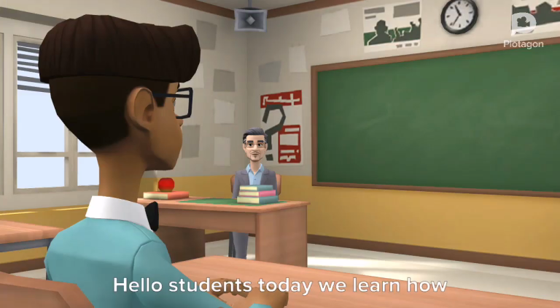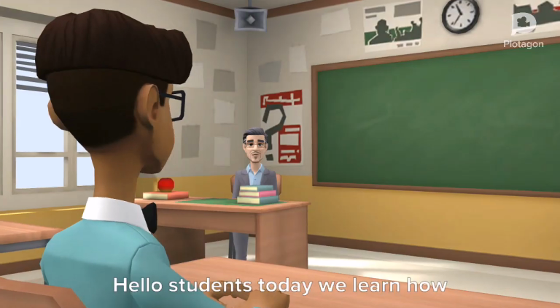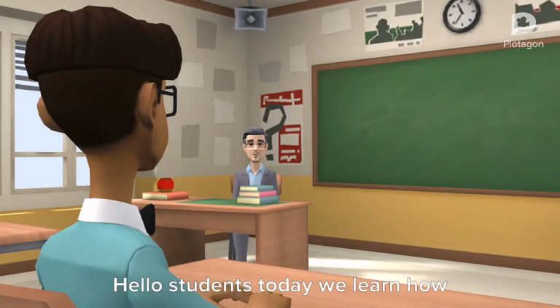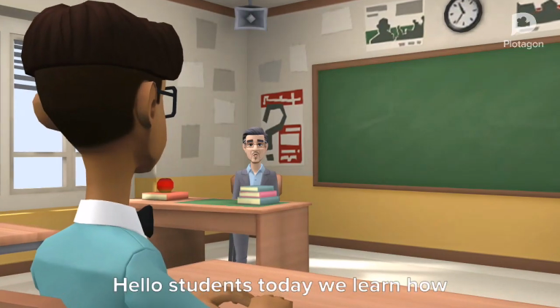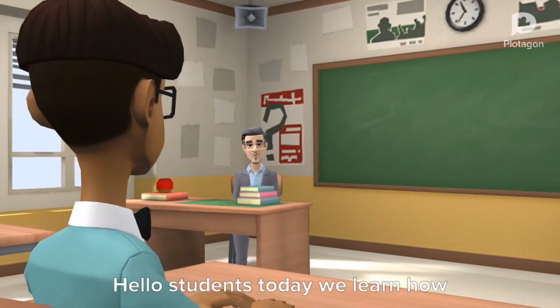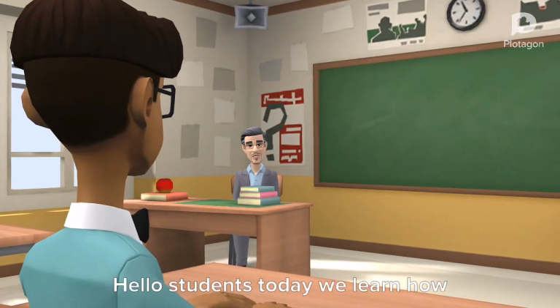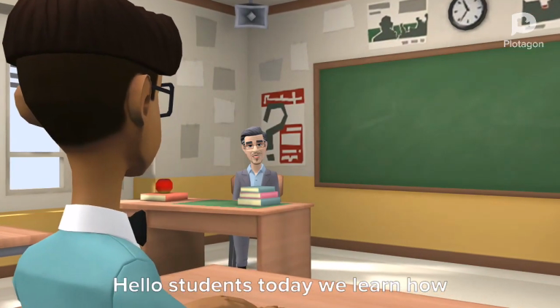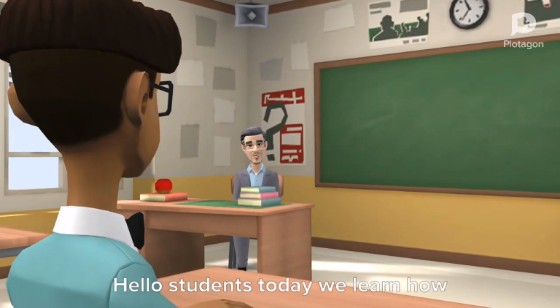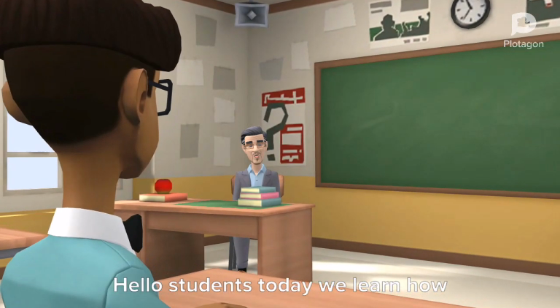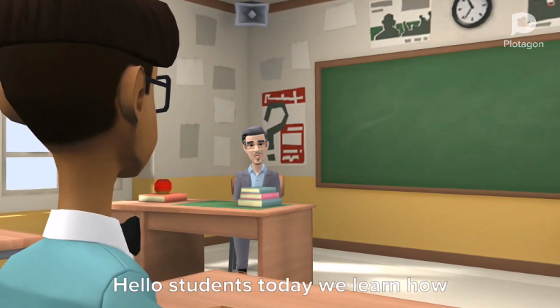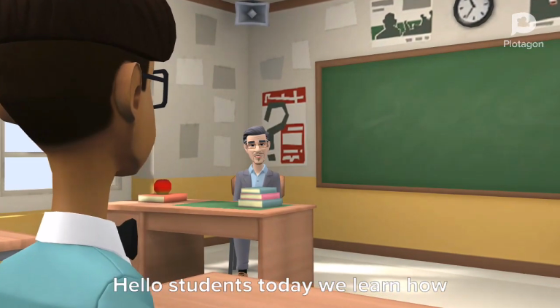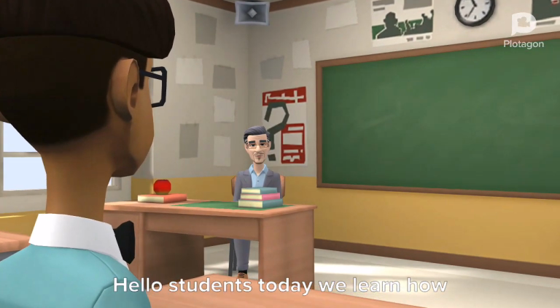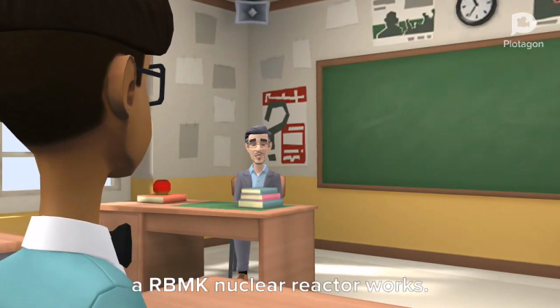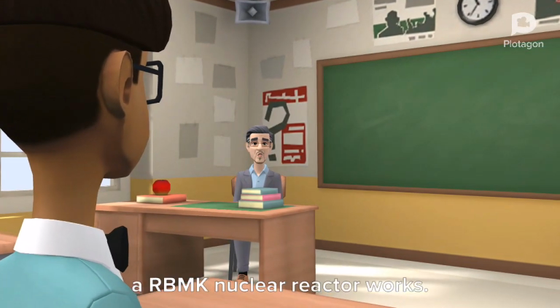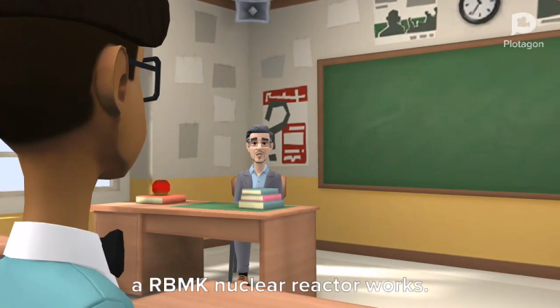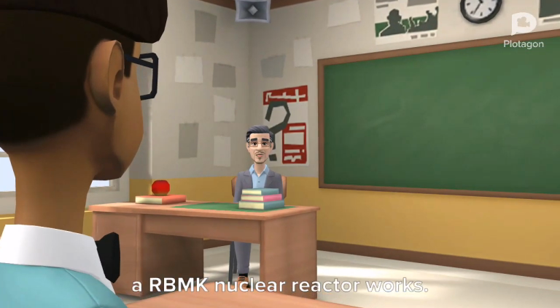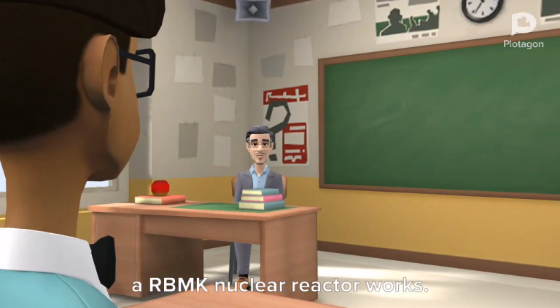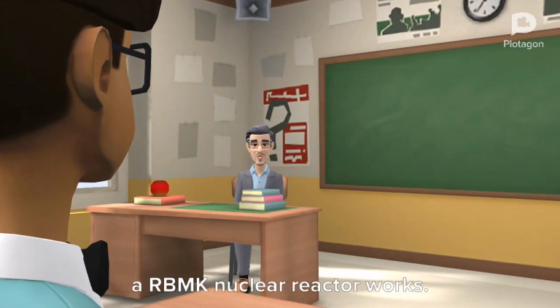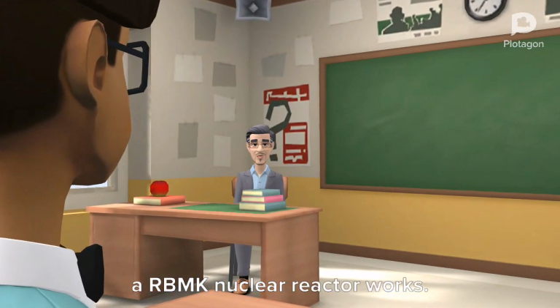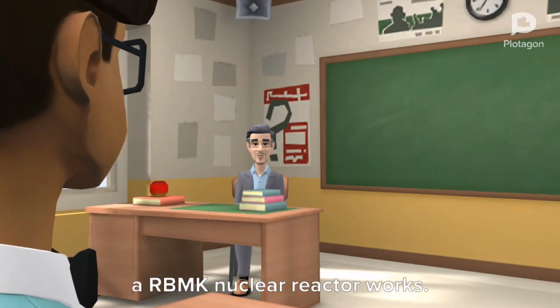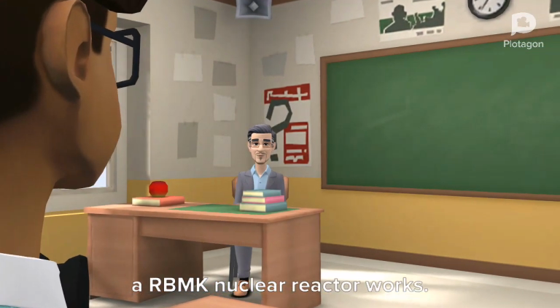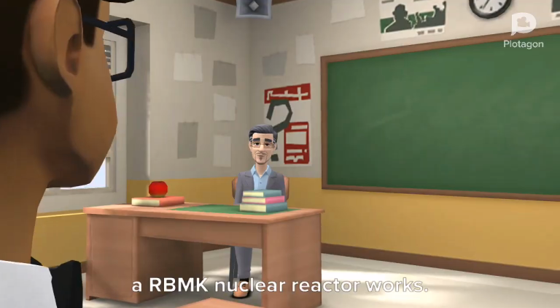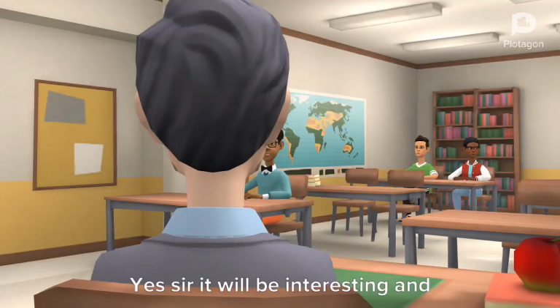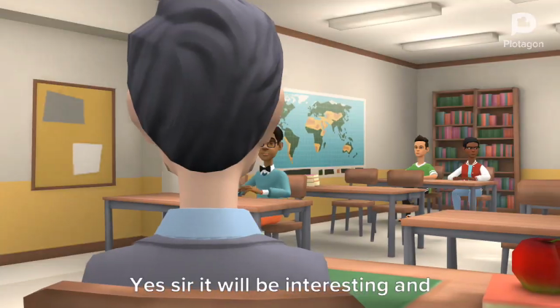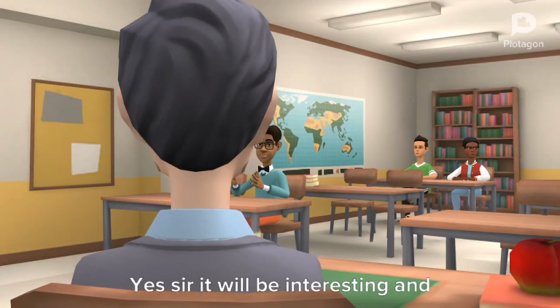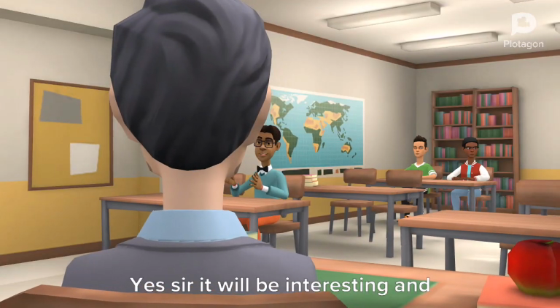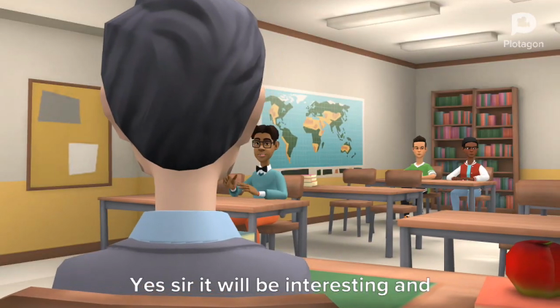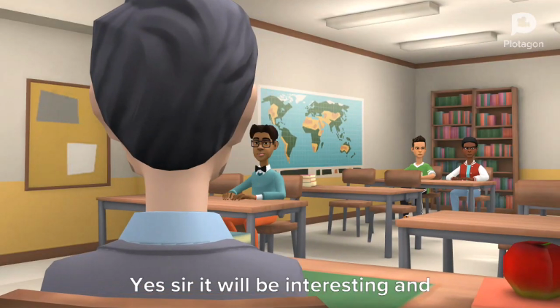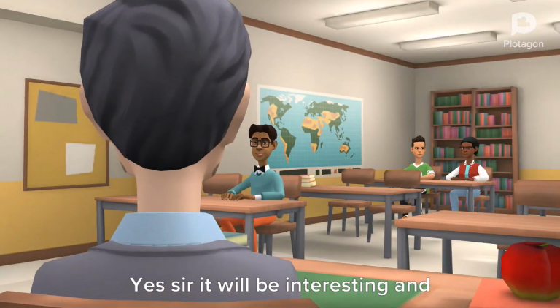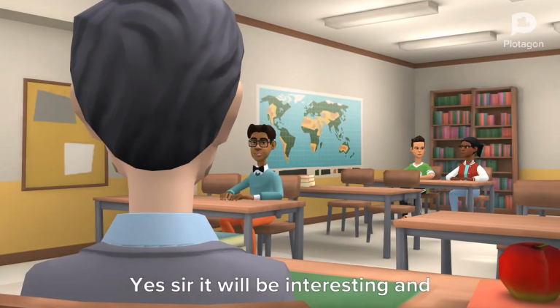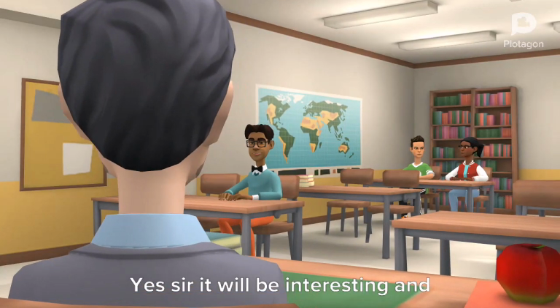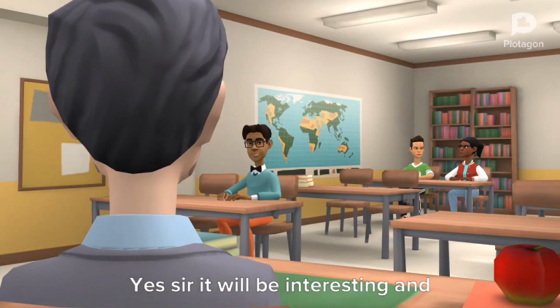Hello students, today we learned how an RBMK nuclear reactor works. Yes sir, it will be interesting and fun.